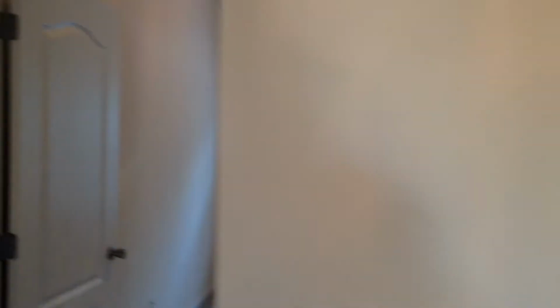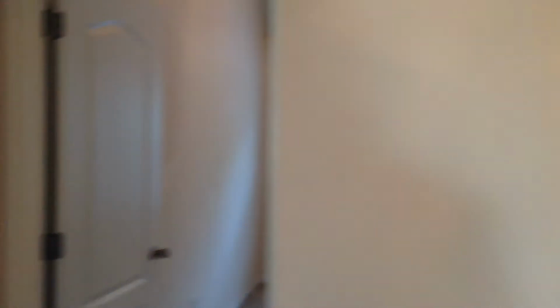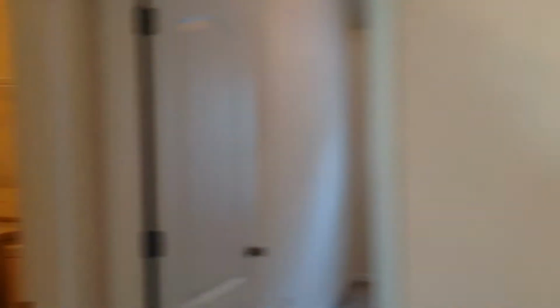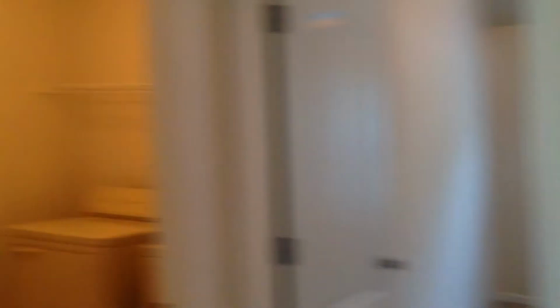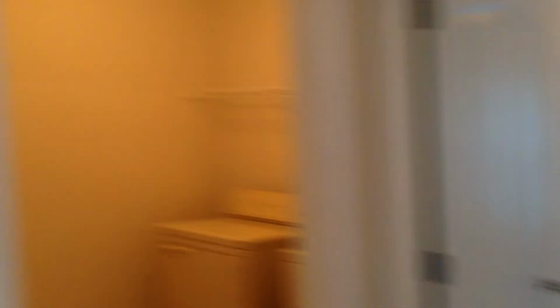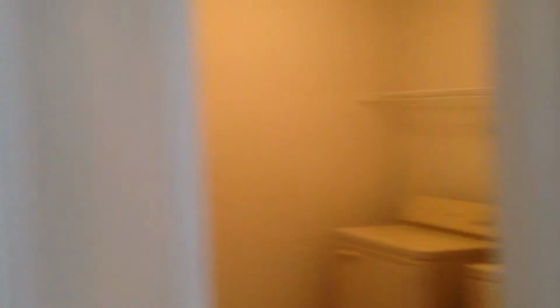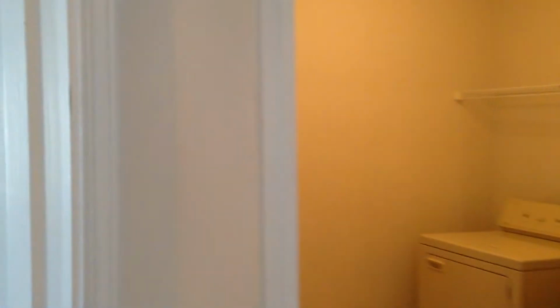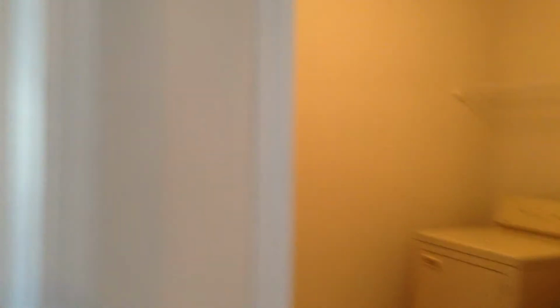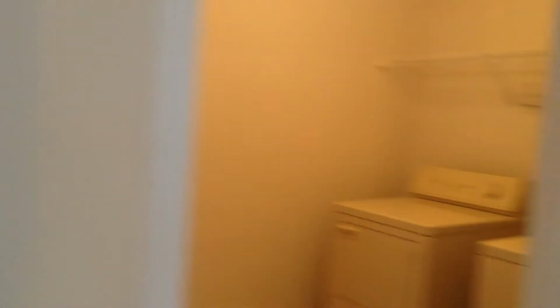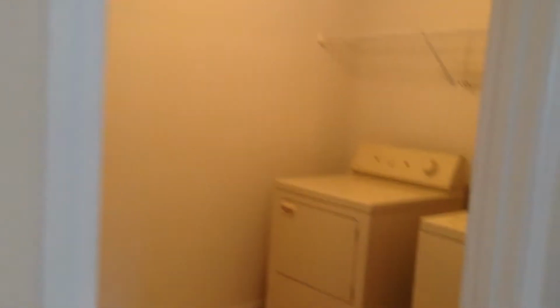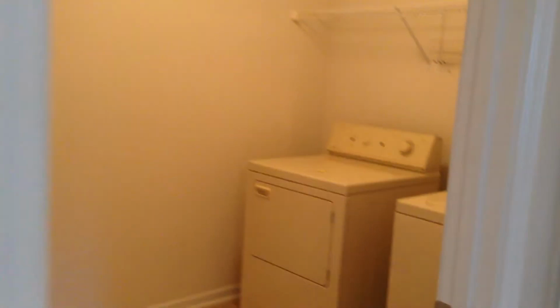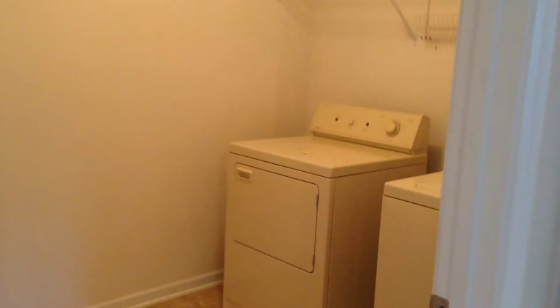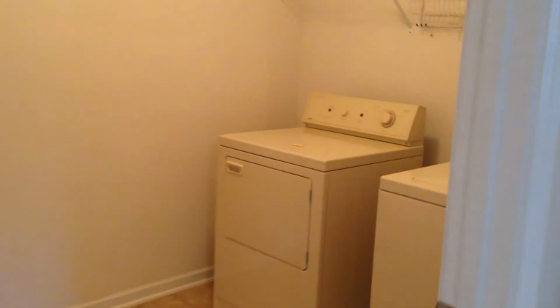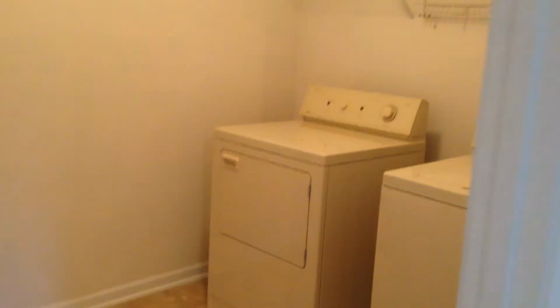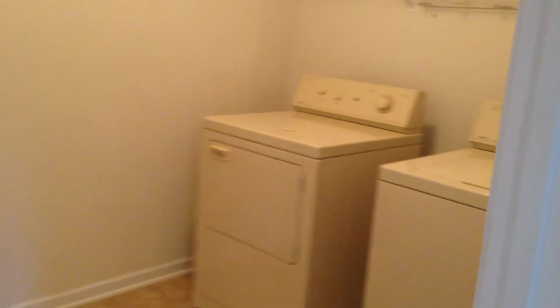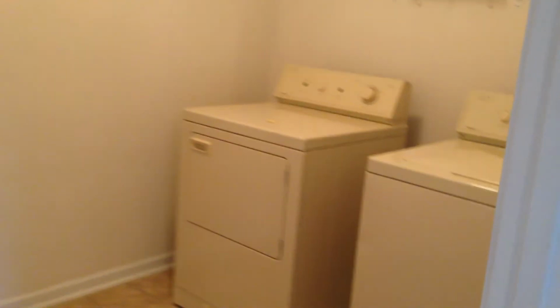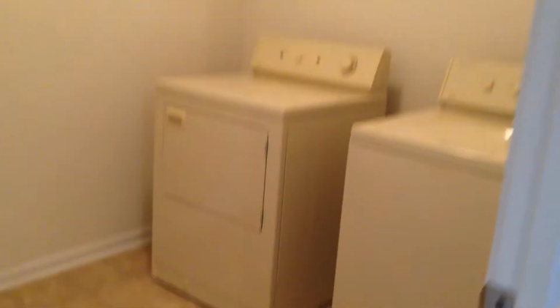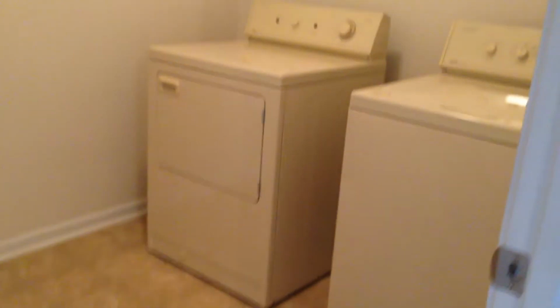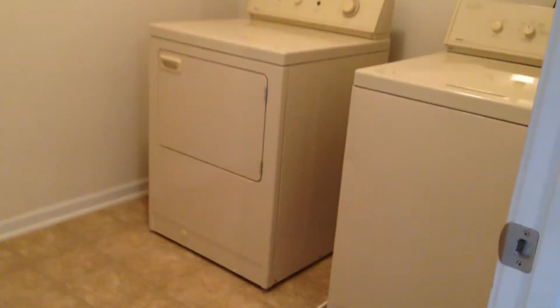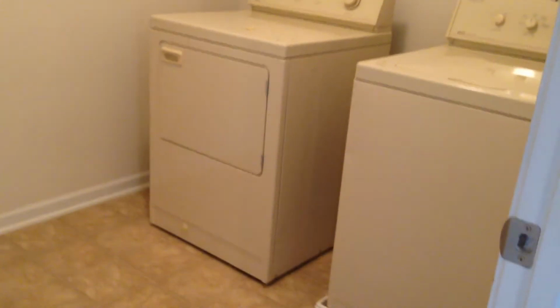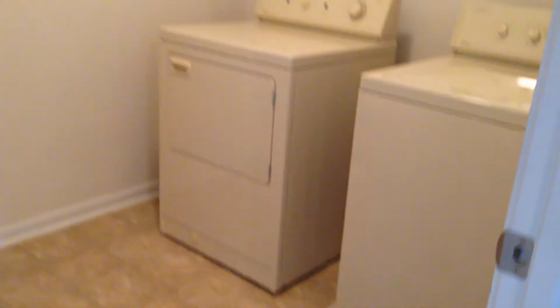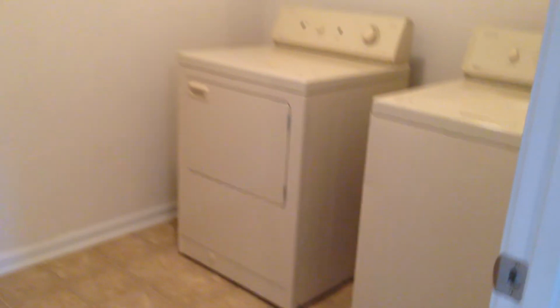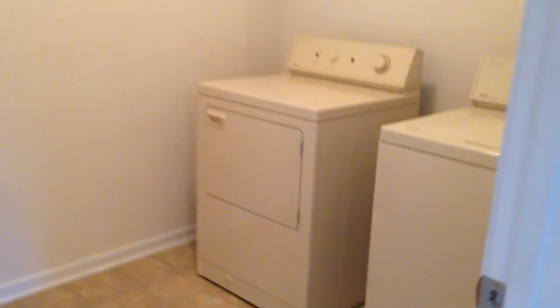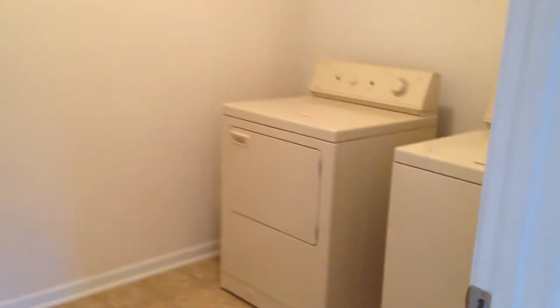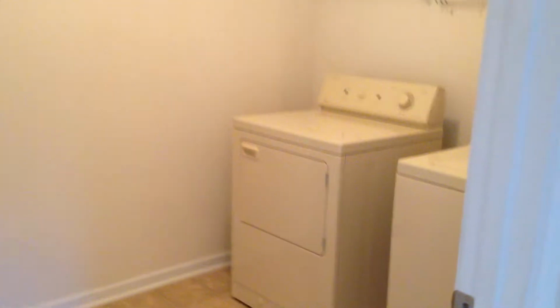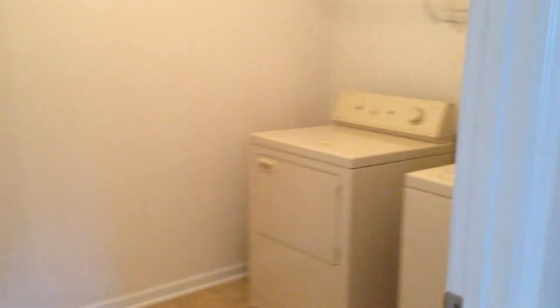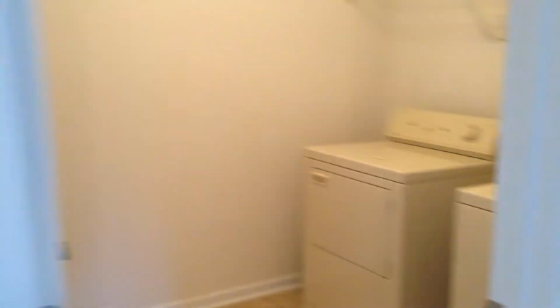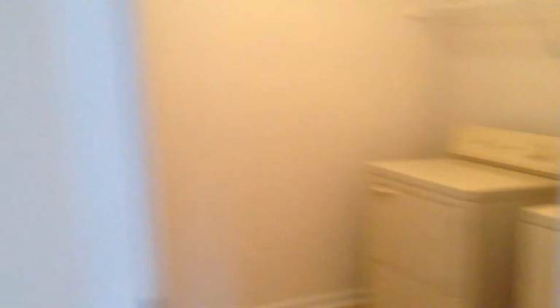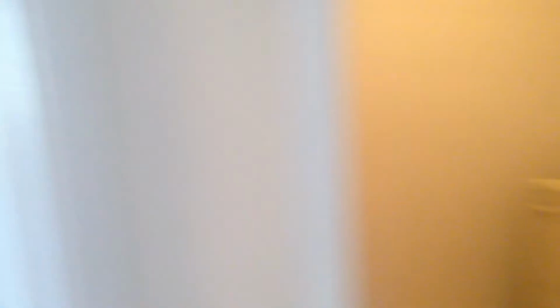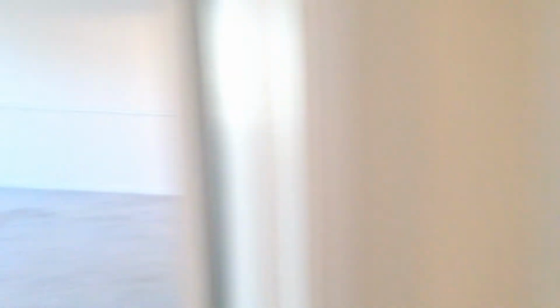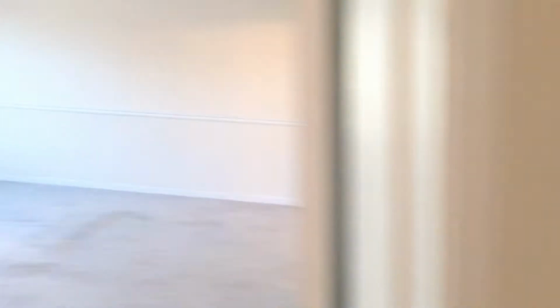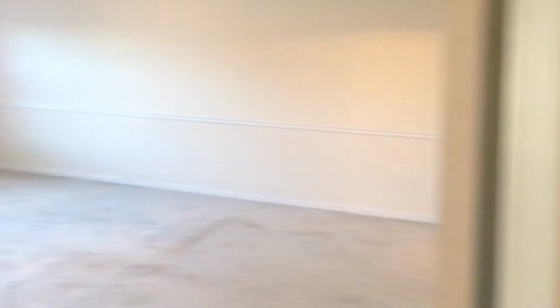We'll go off to the left here. Here's your laundry room. Washer and dryer is included. It's very accessible to all the bedrooms.